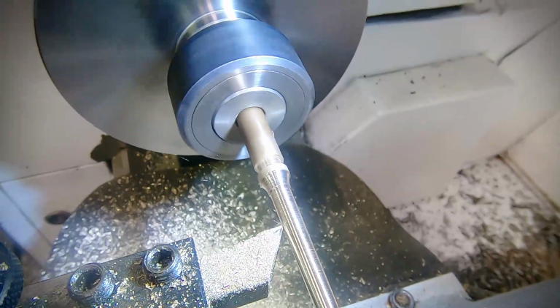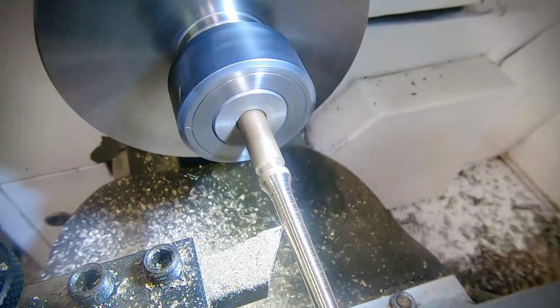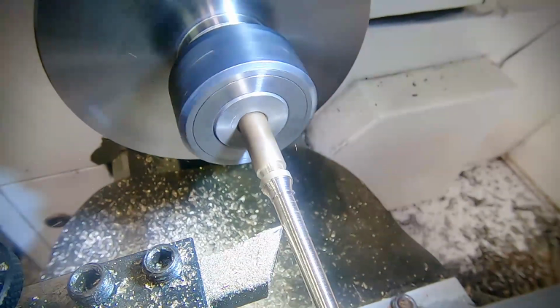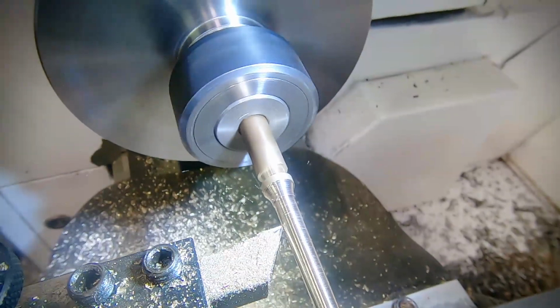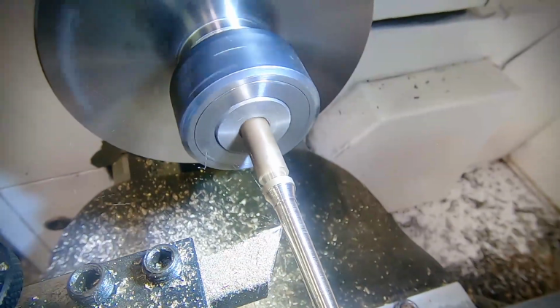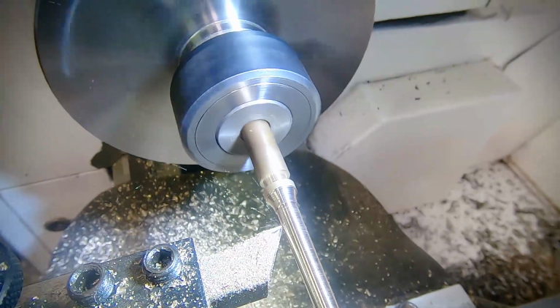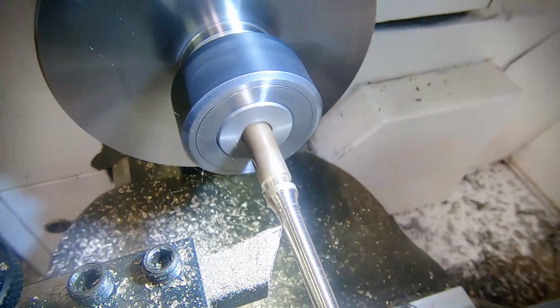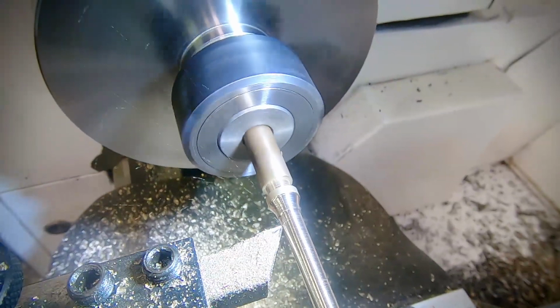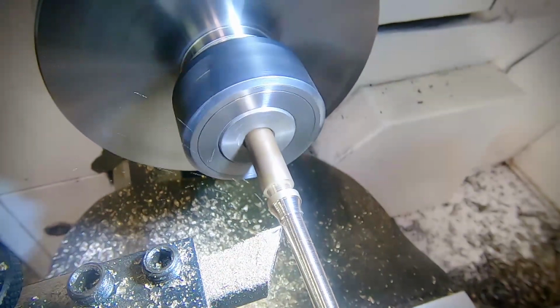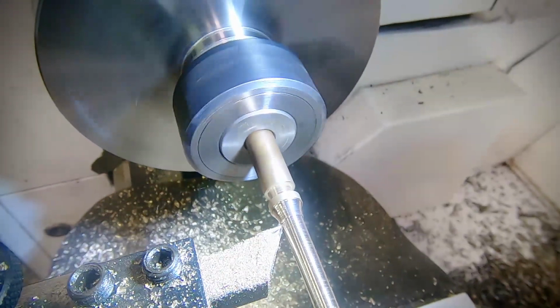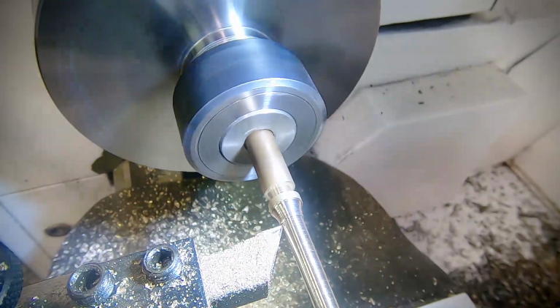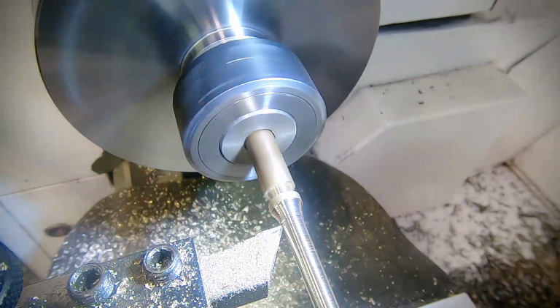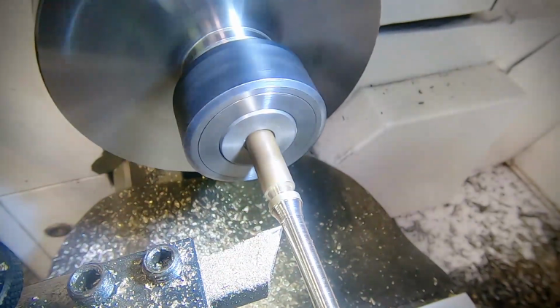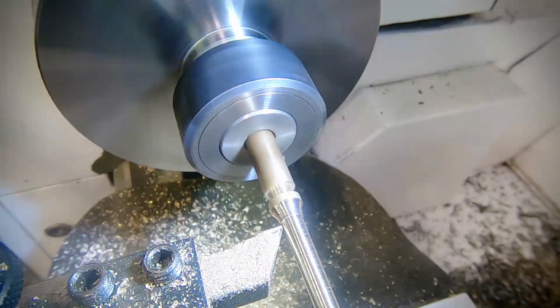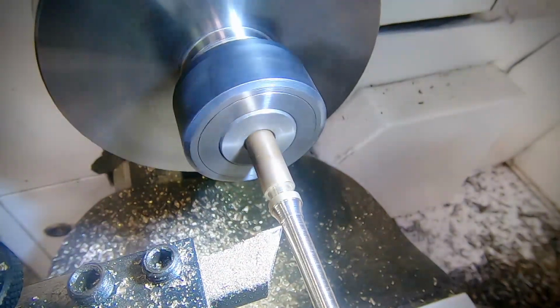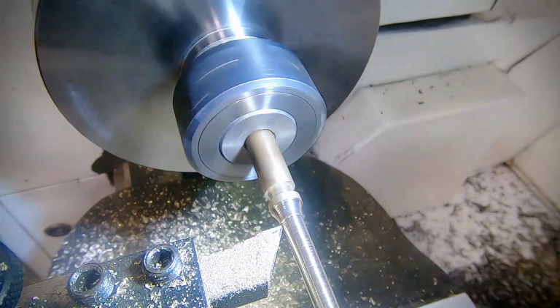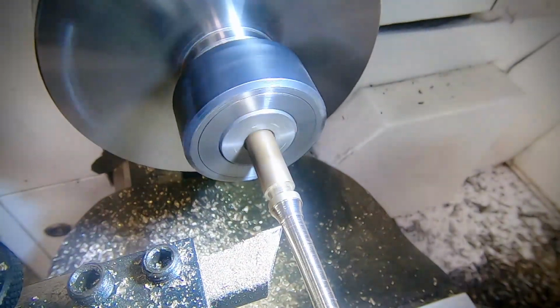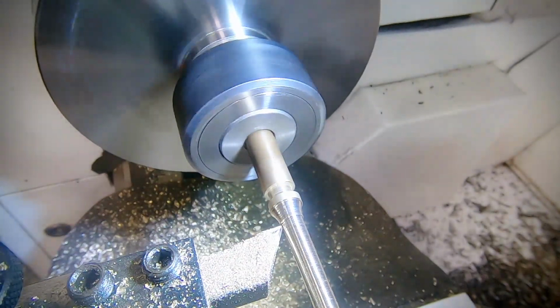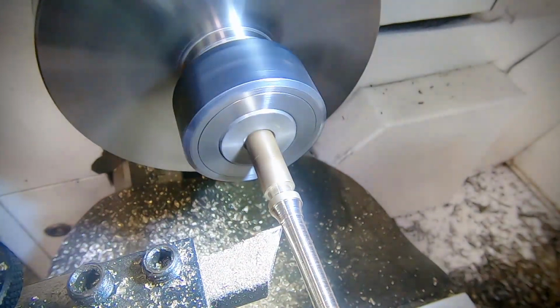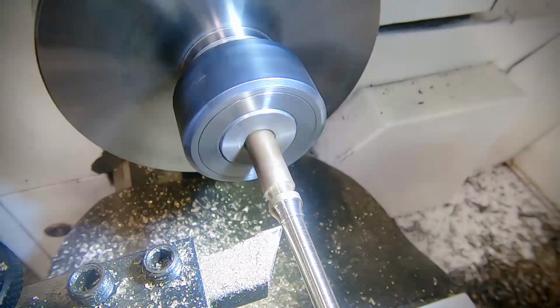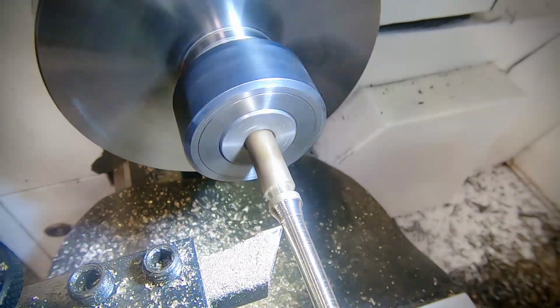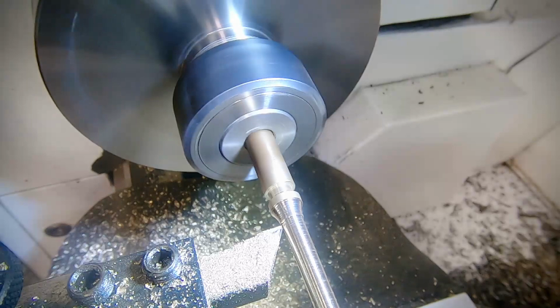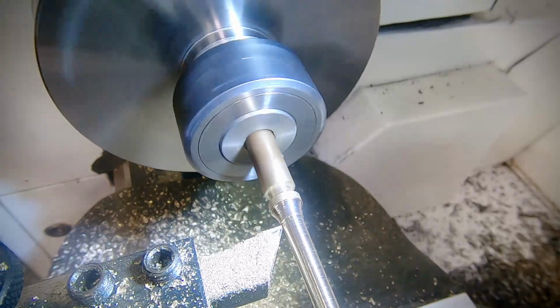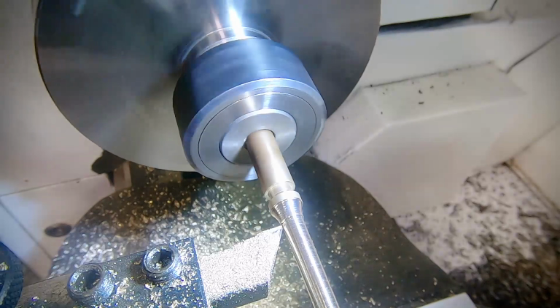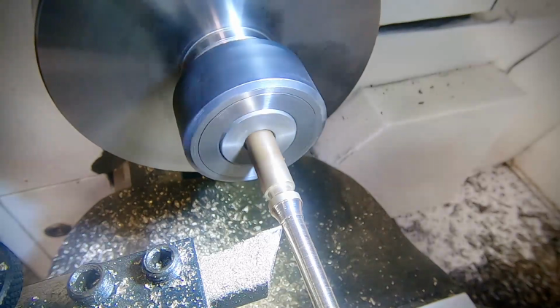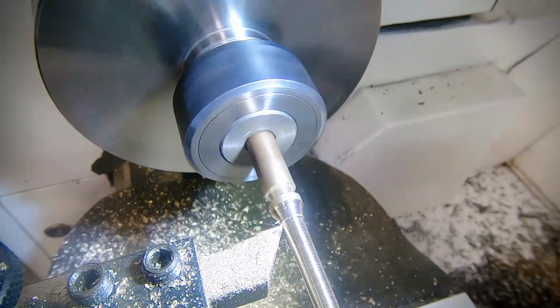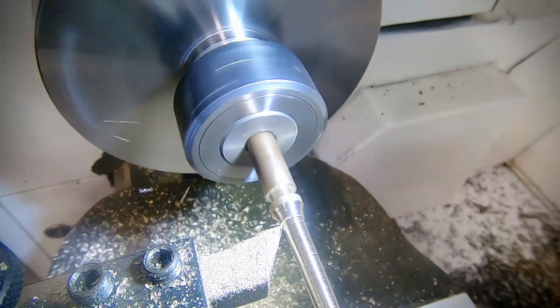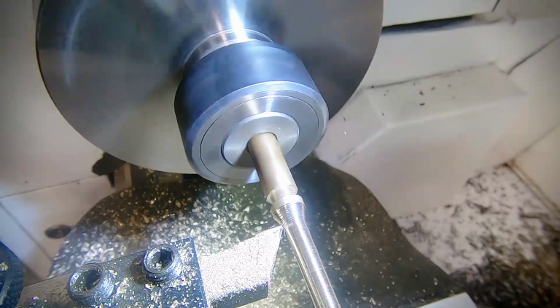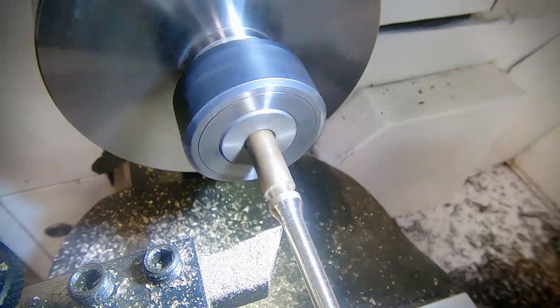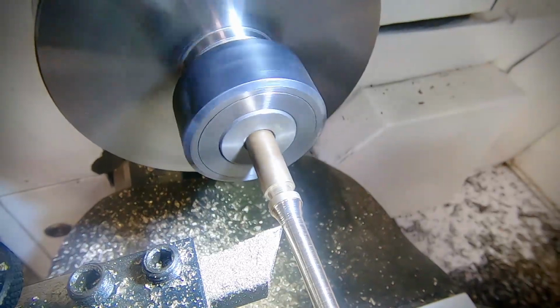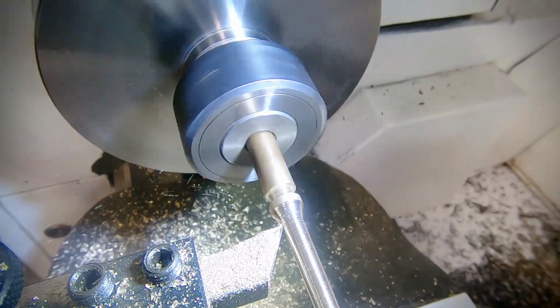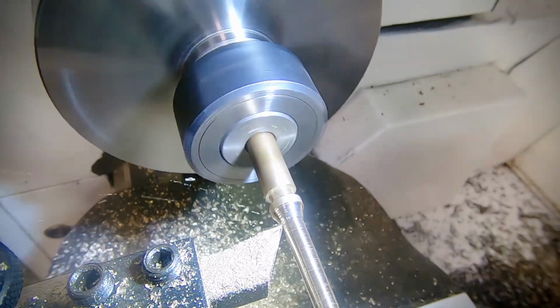Once the taper is done, I turn my attention to the curve at the base. This is once again just freehanded.